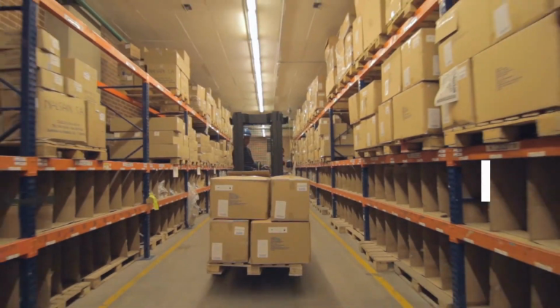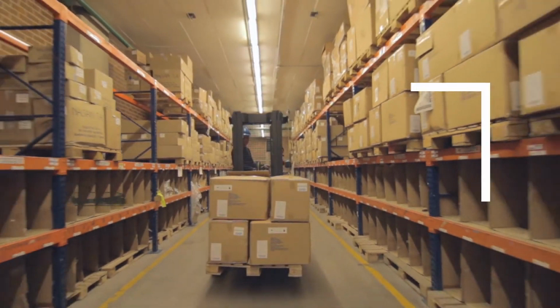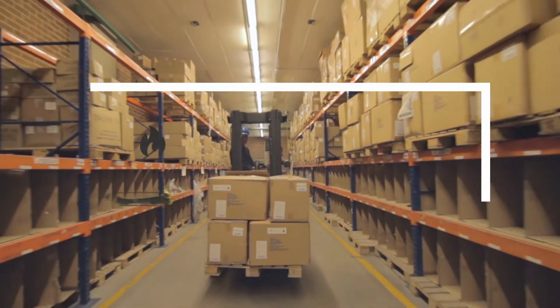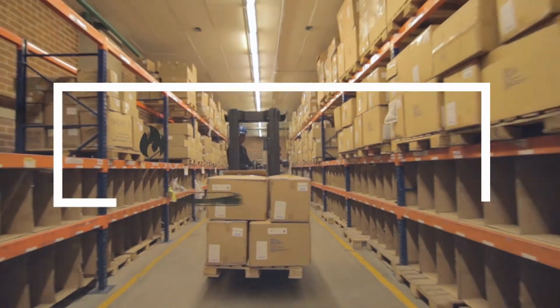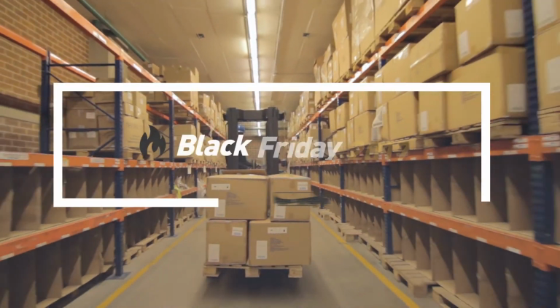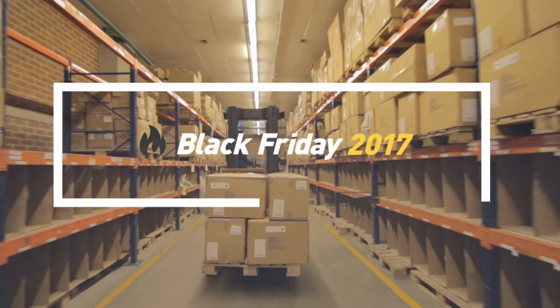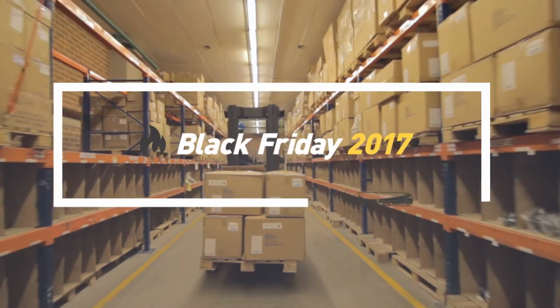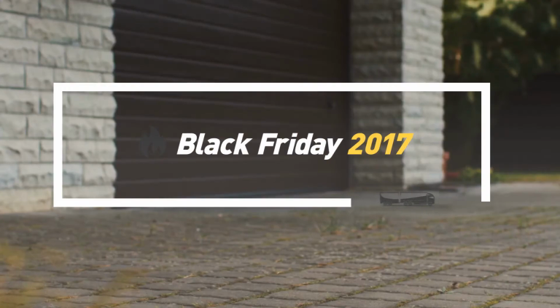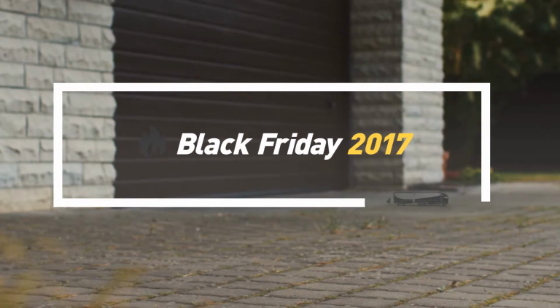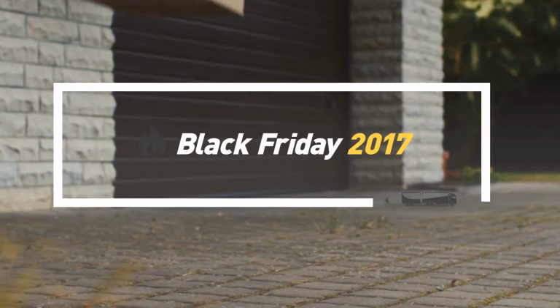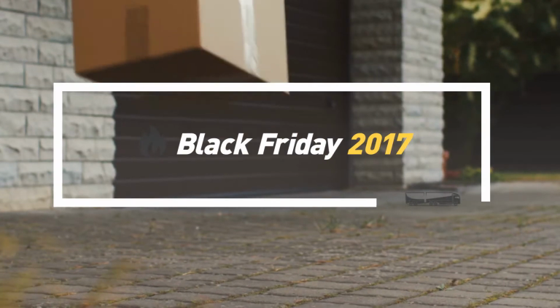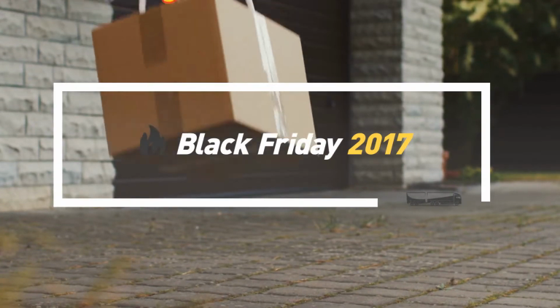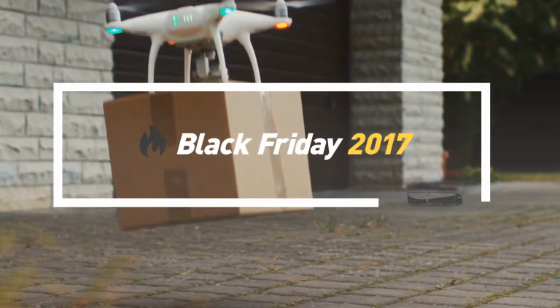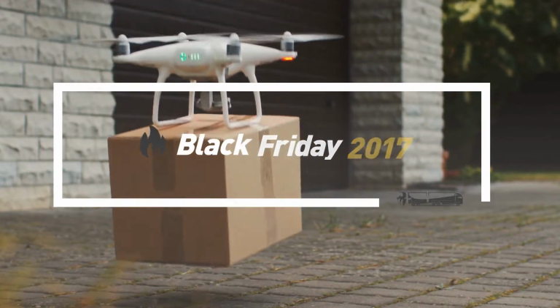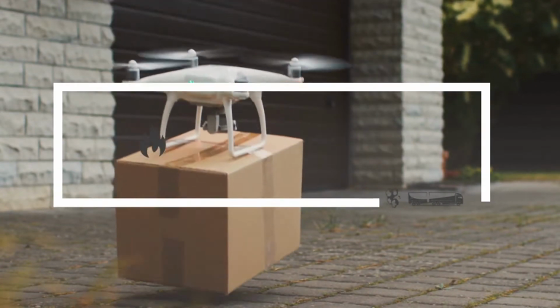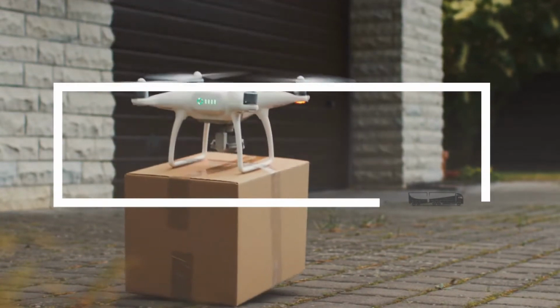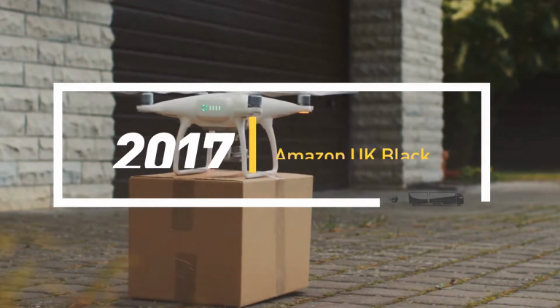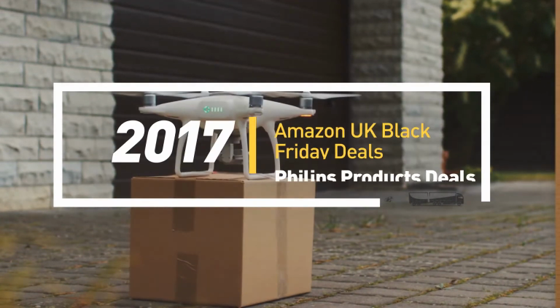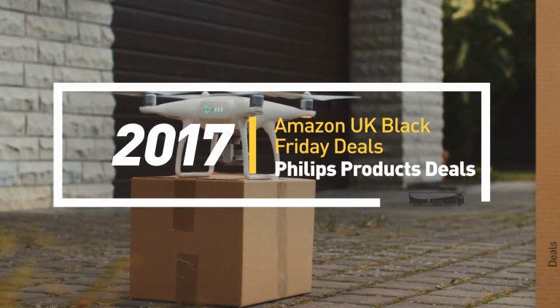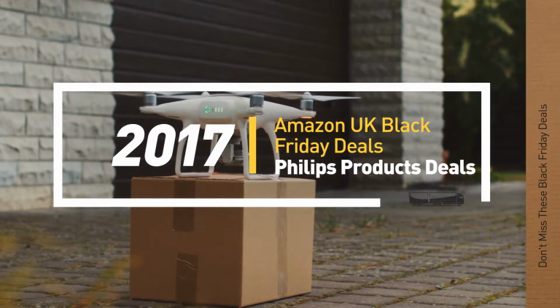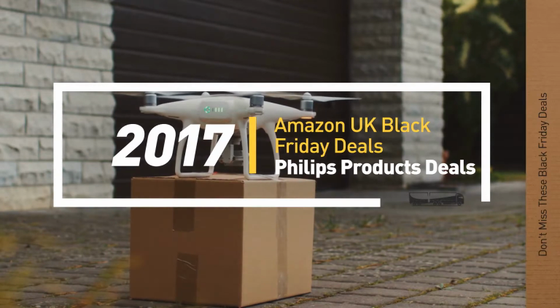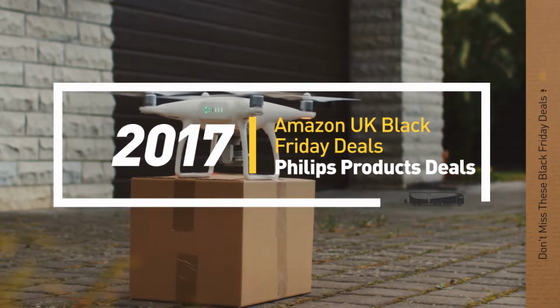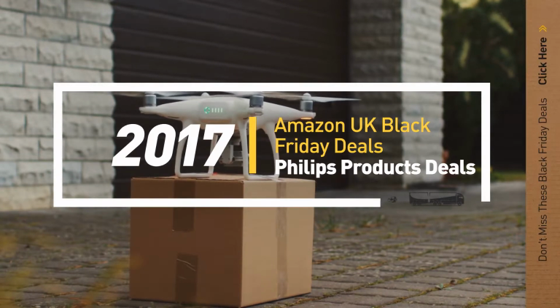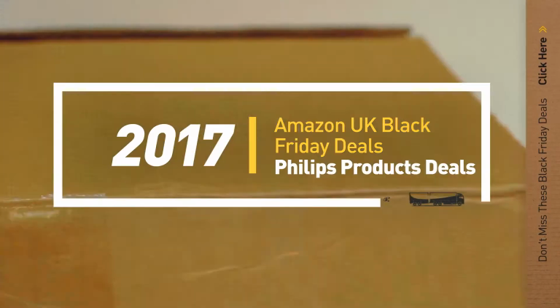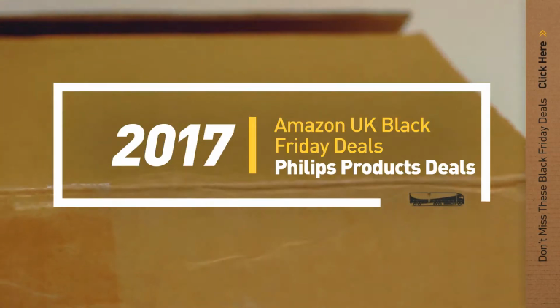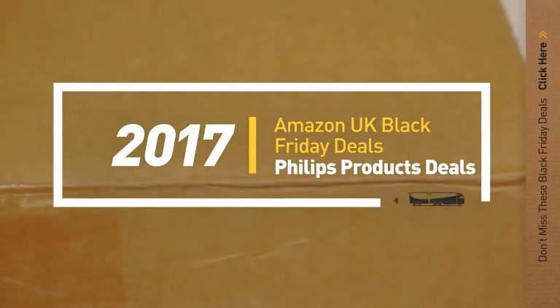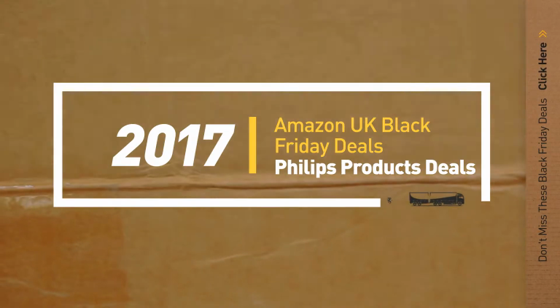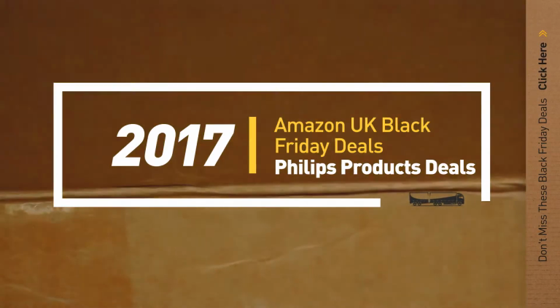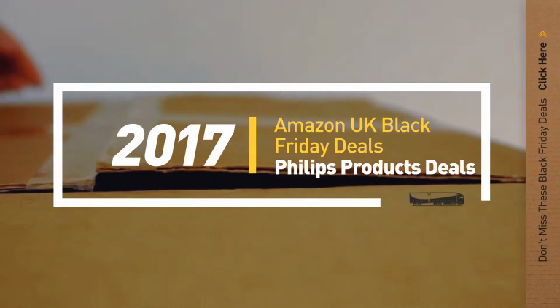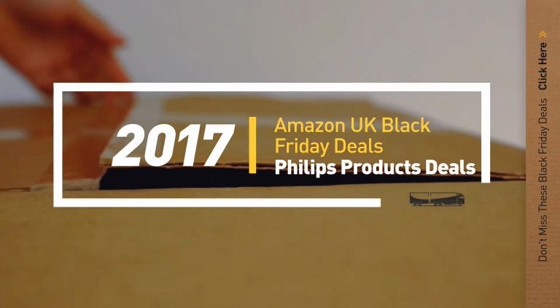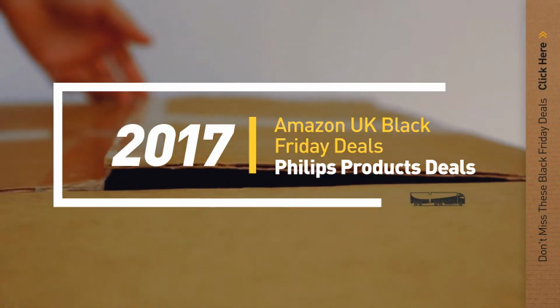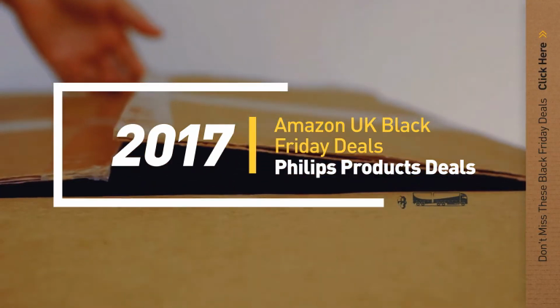If you are looking for Black Friday Philips product deals, here's a collection you've got to see. Let's check them out.